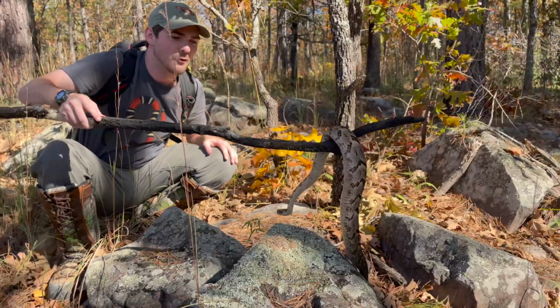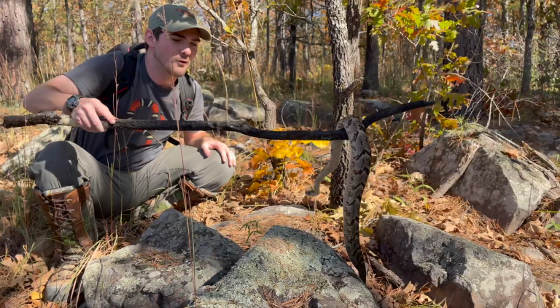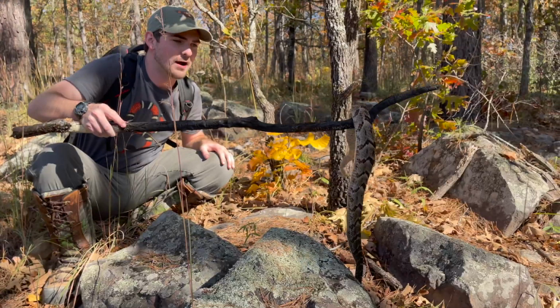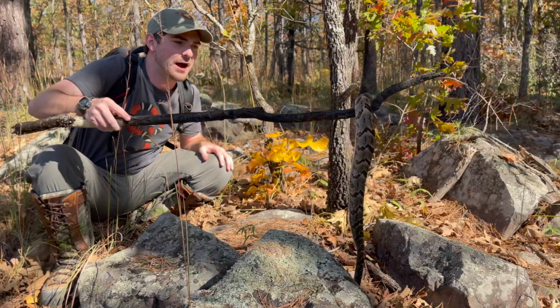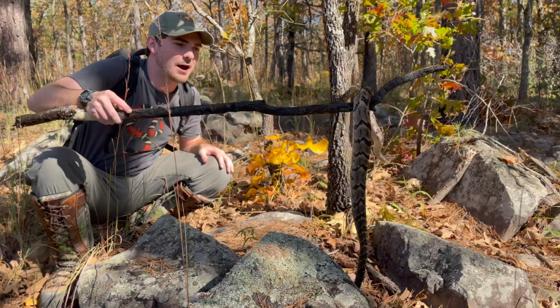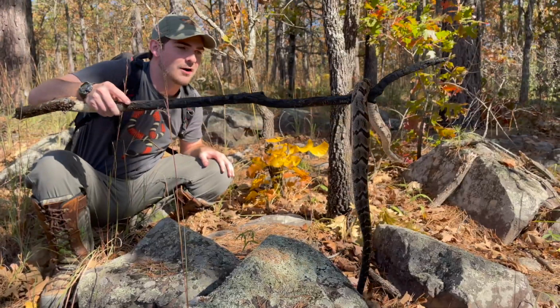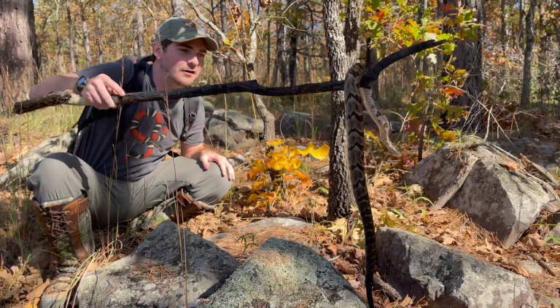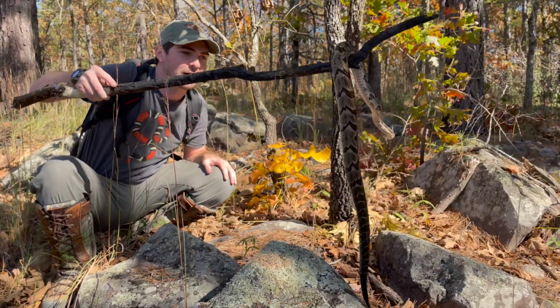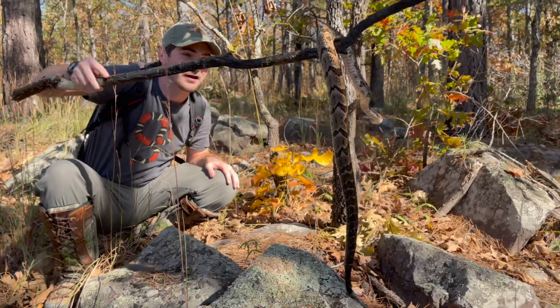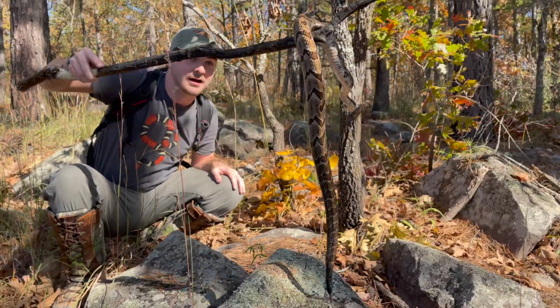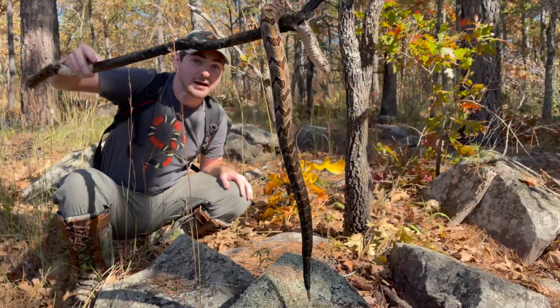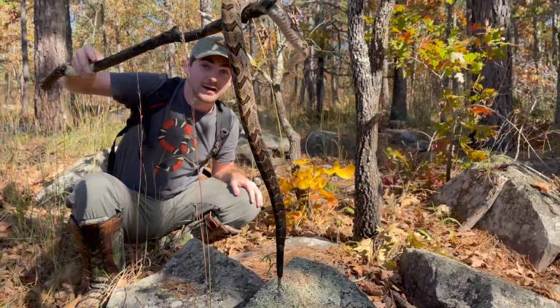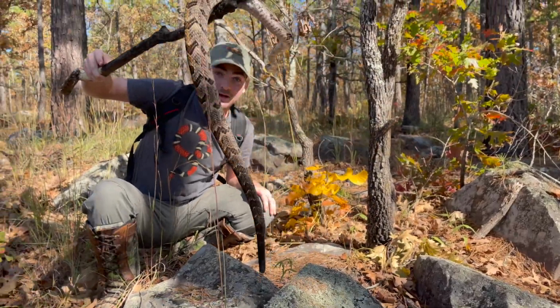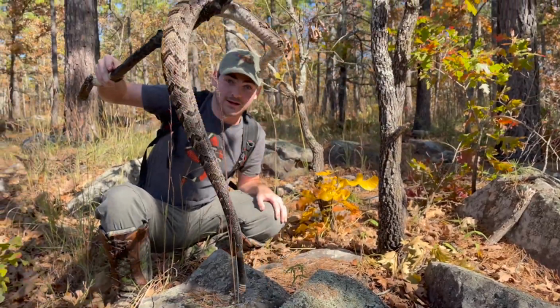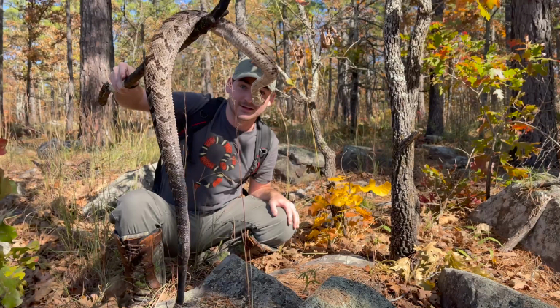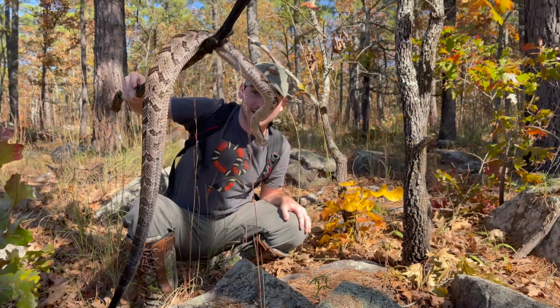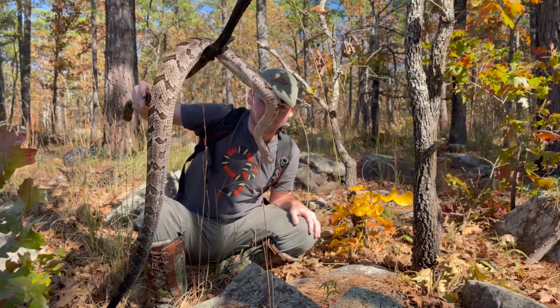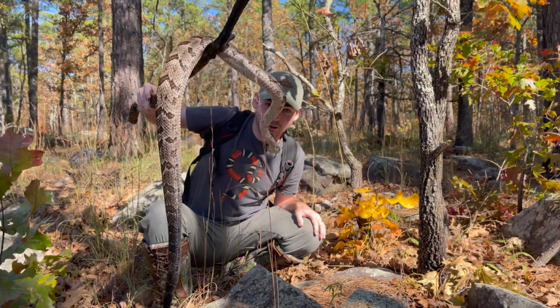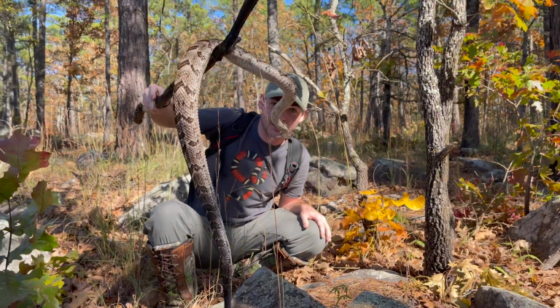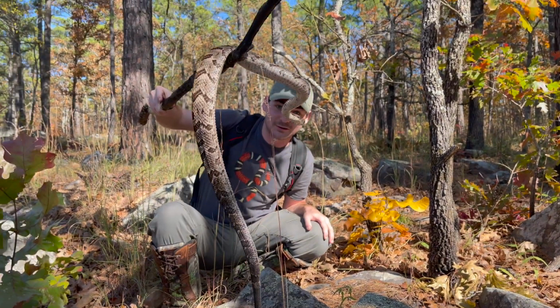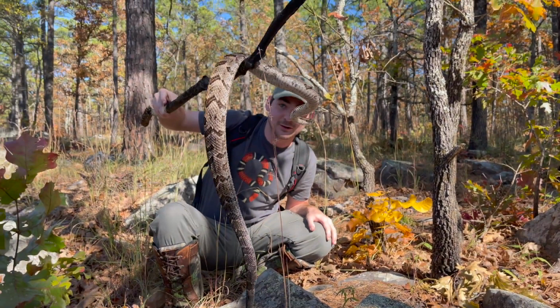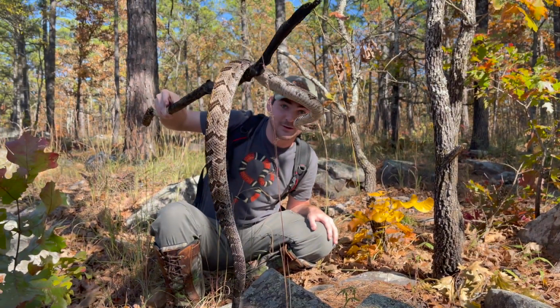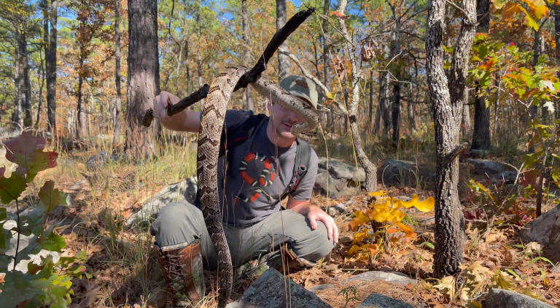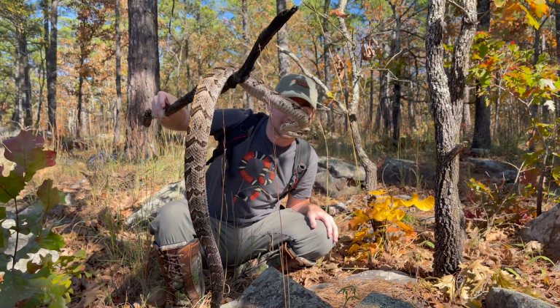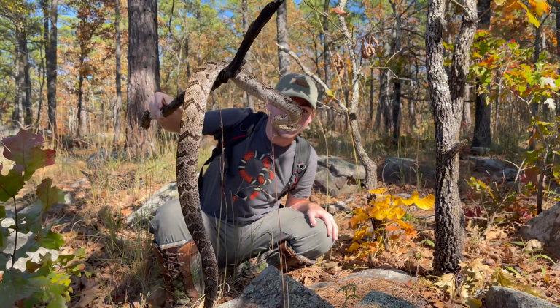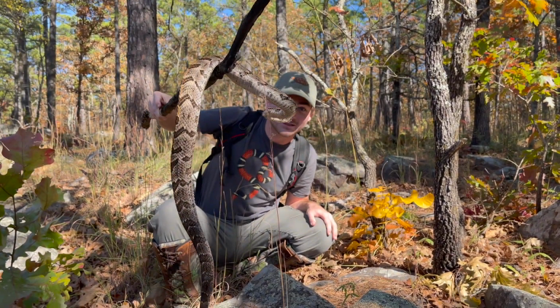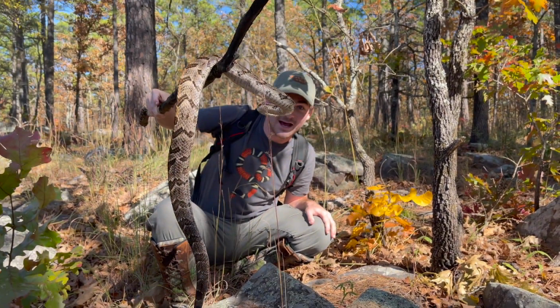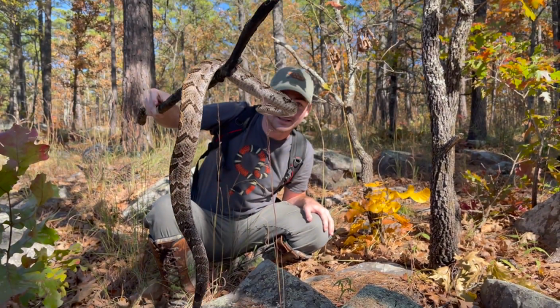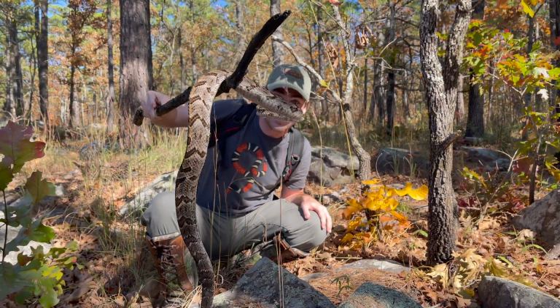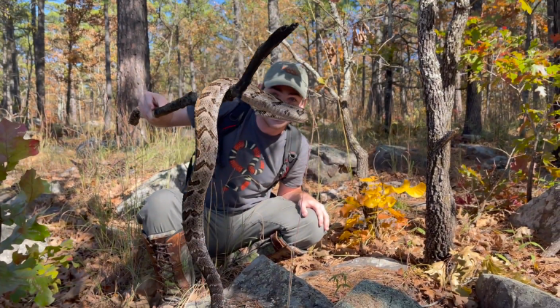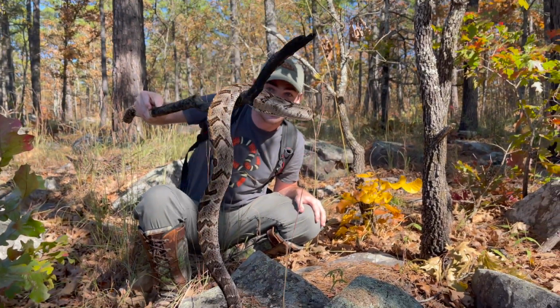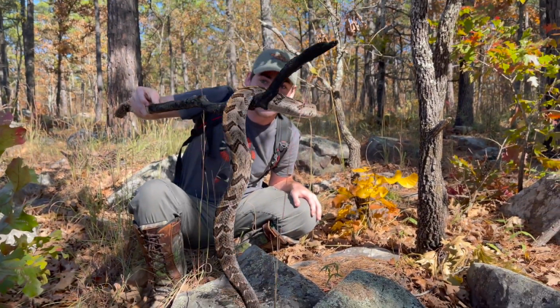Wow, he's got some girth to him. That's a good sized snake there.